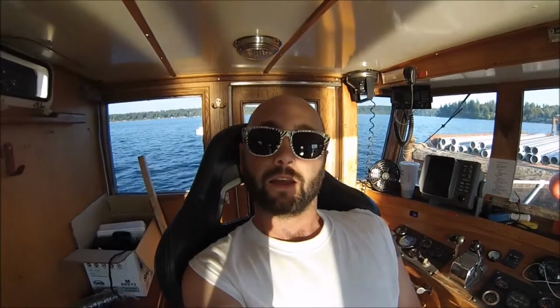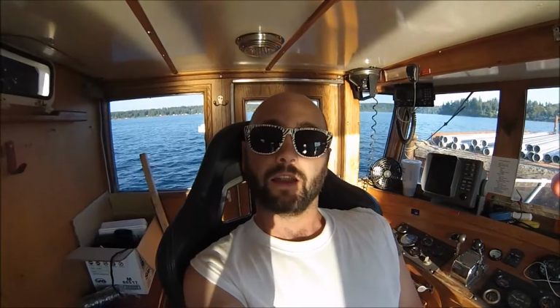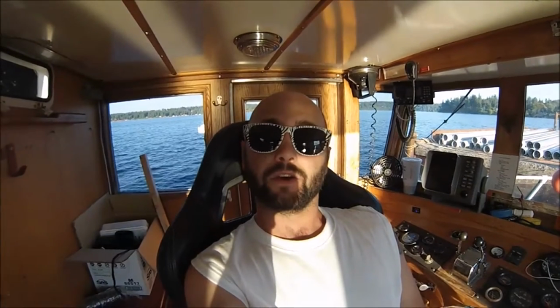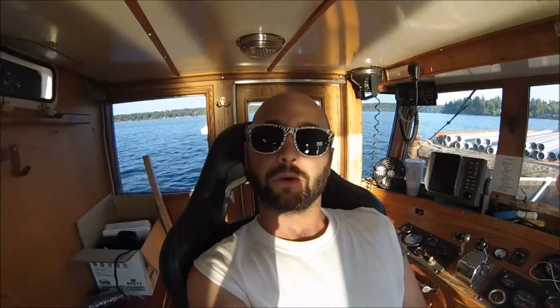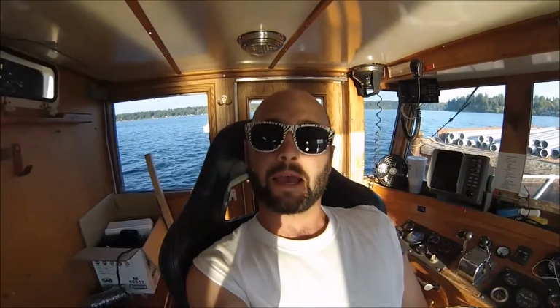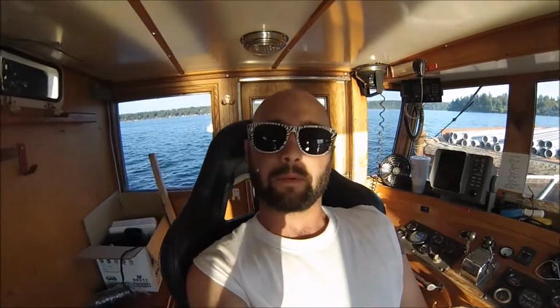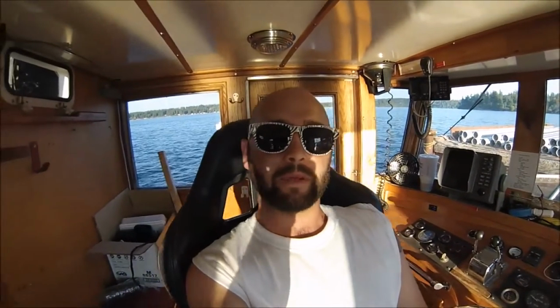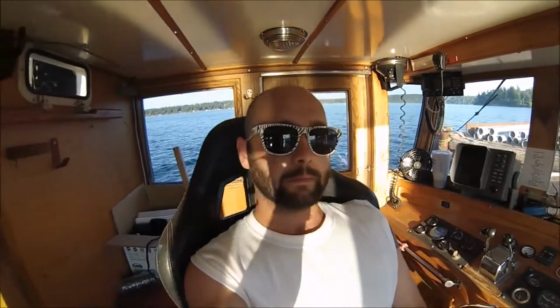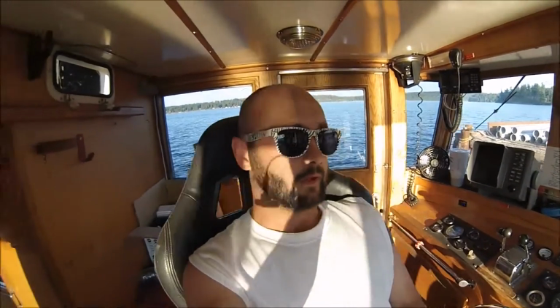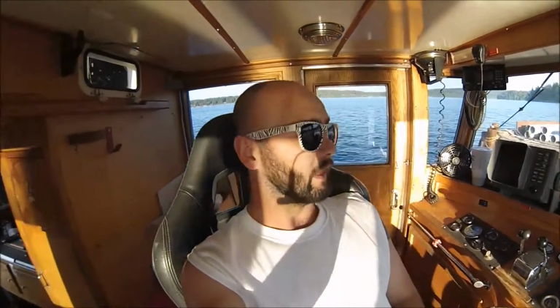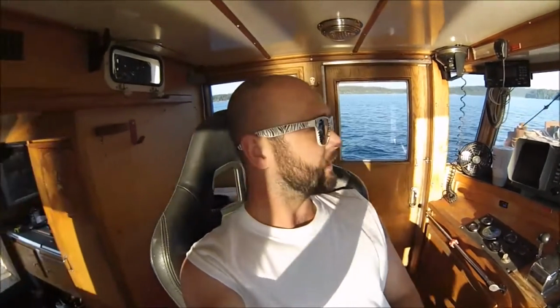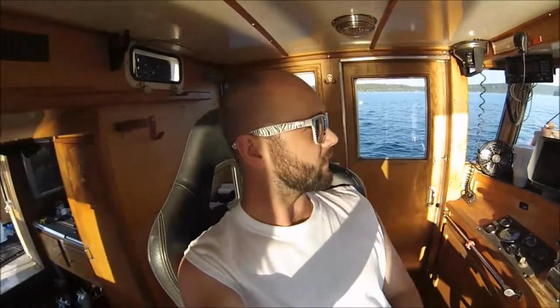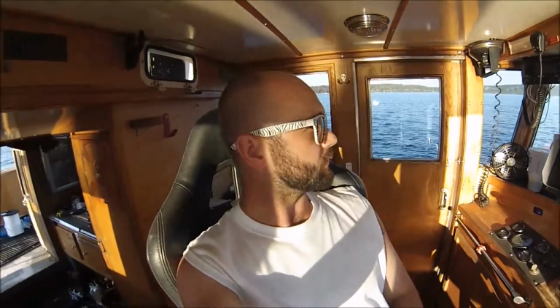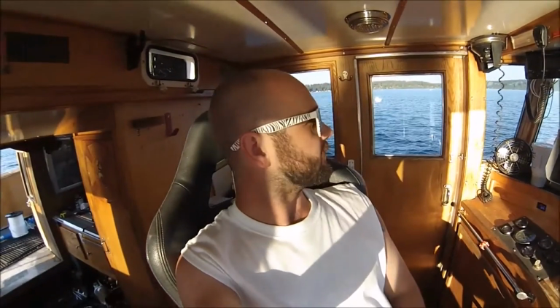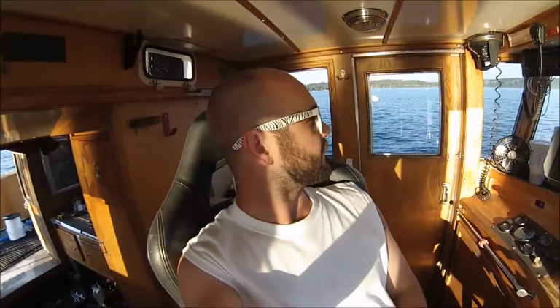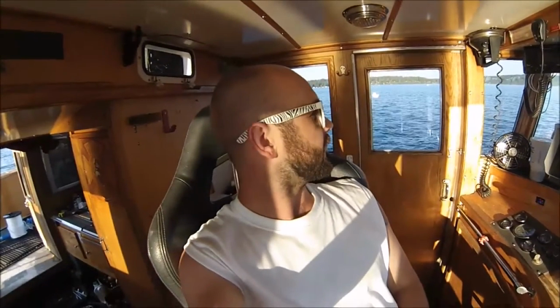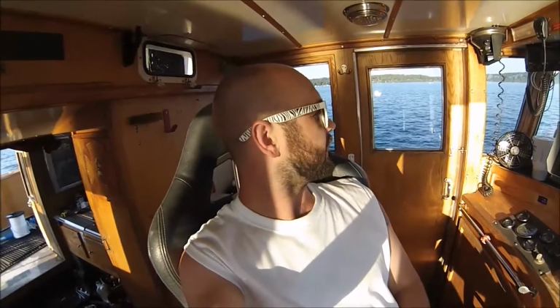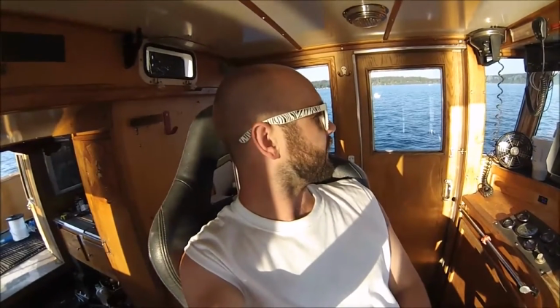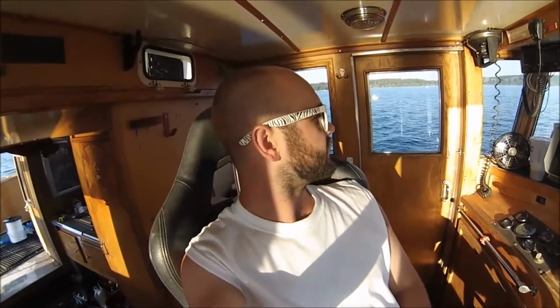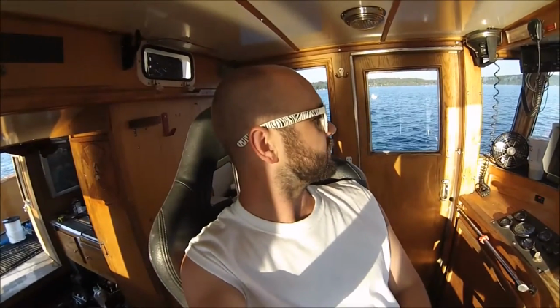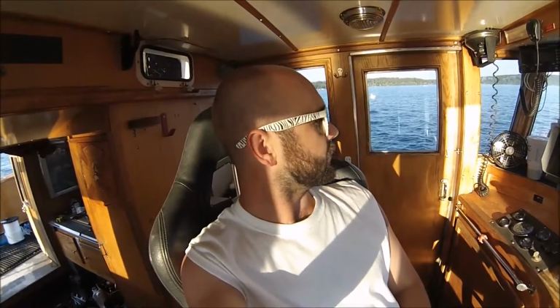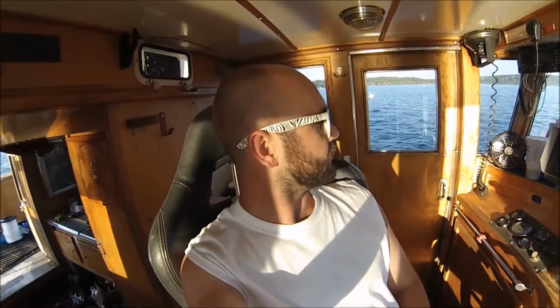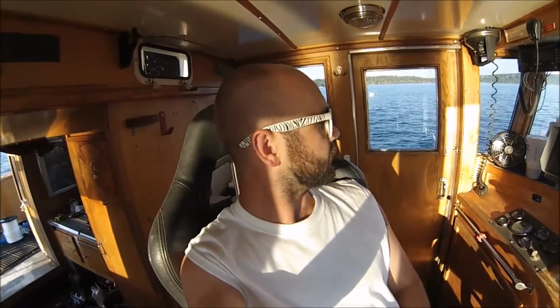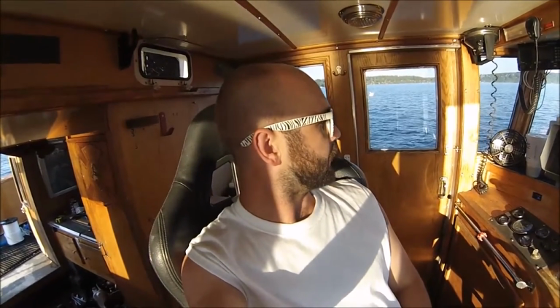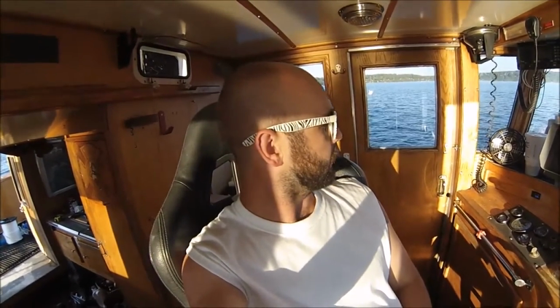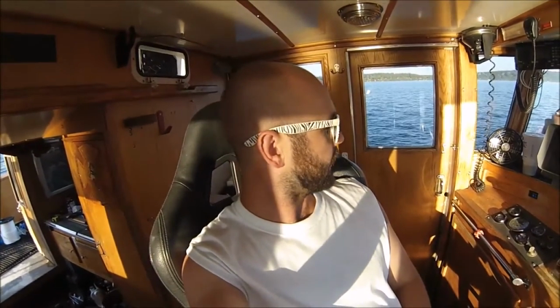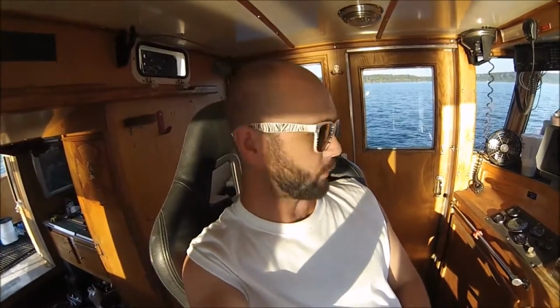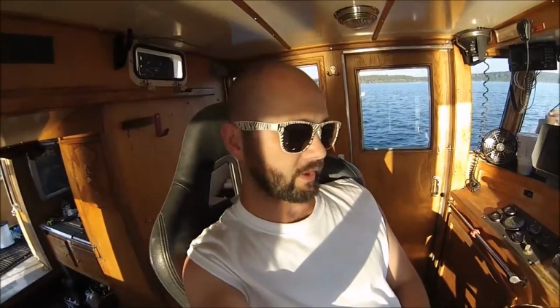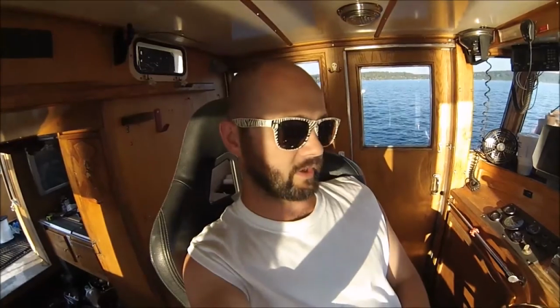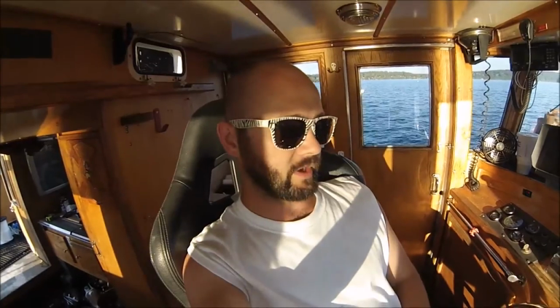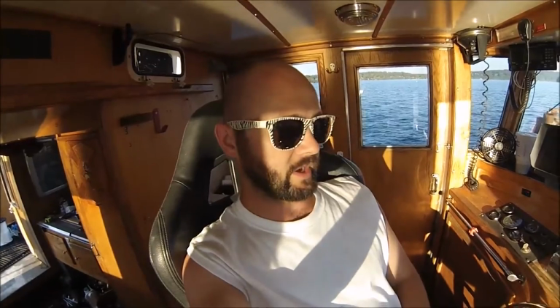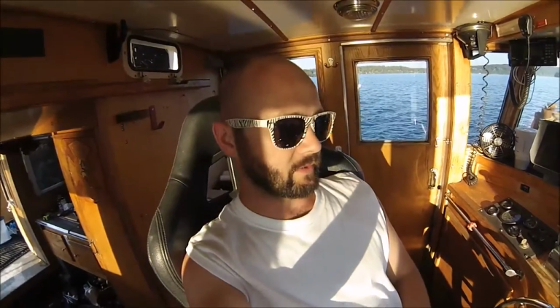Hello happy people! I just figured I'd show you the boat that I'm working on right now.